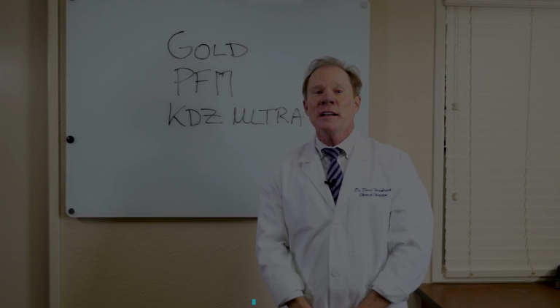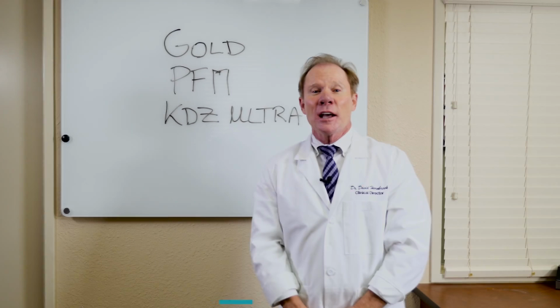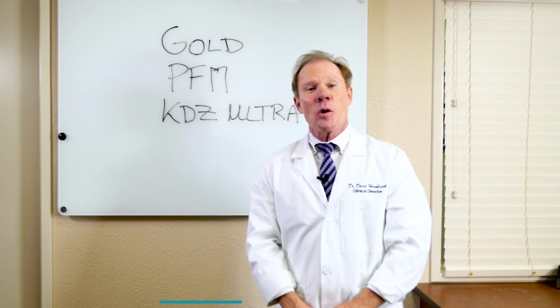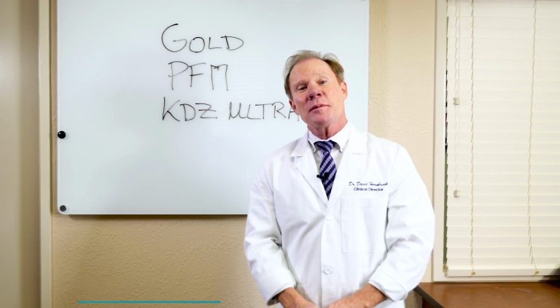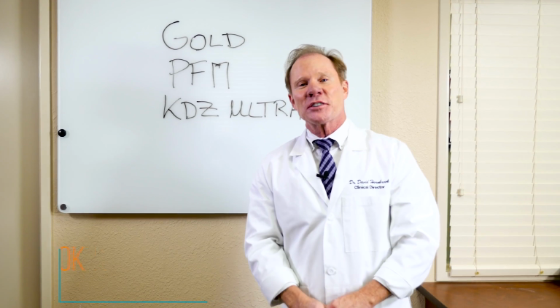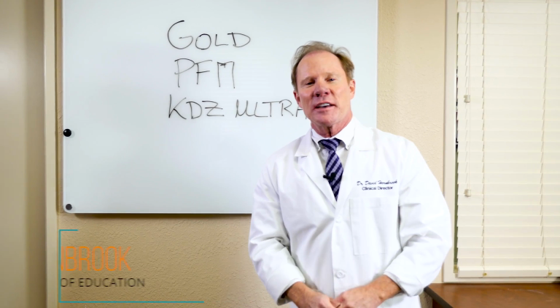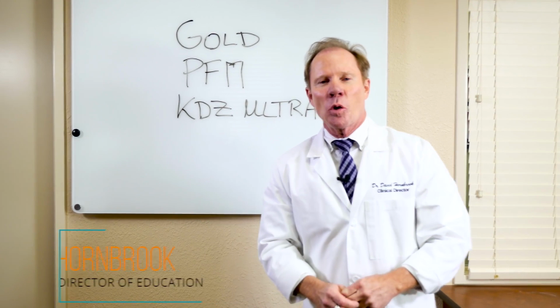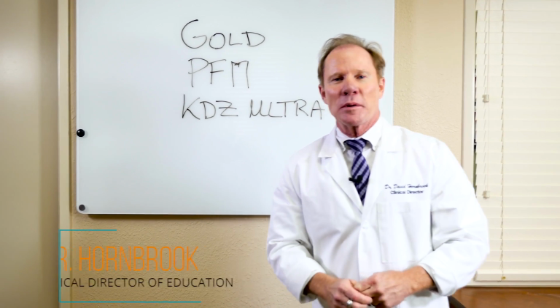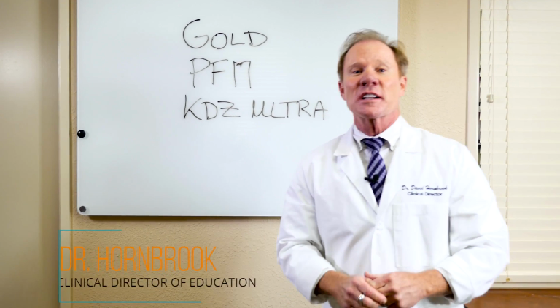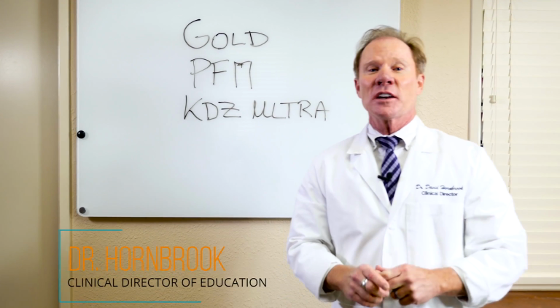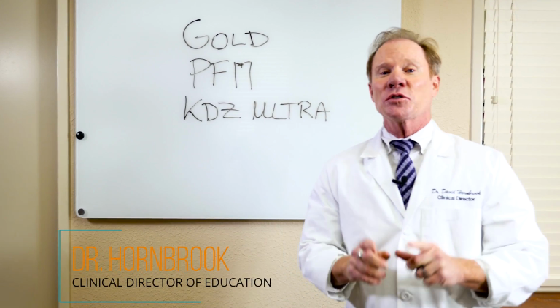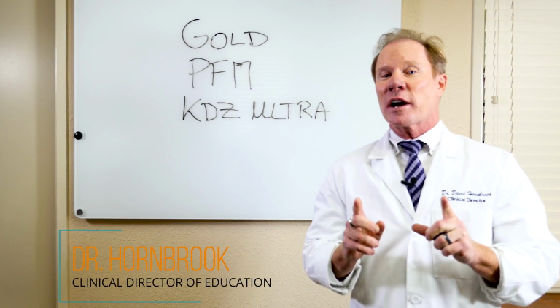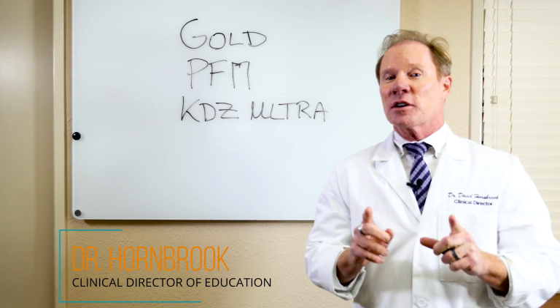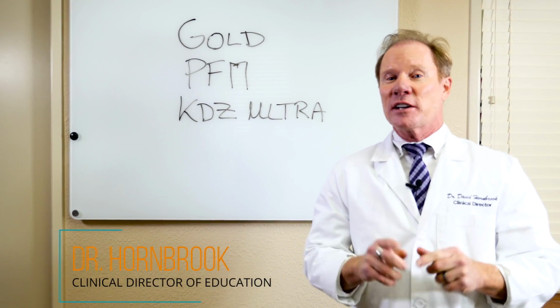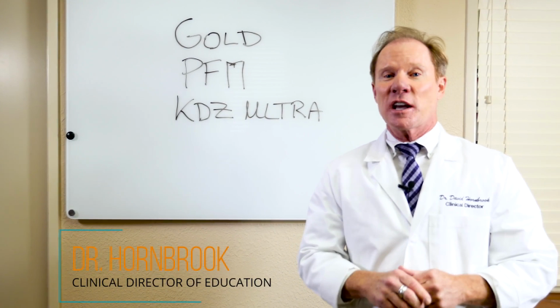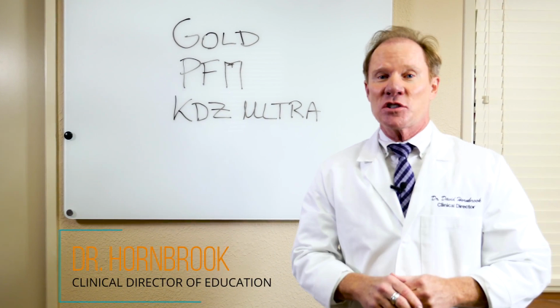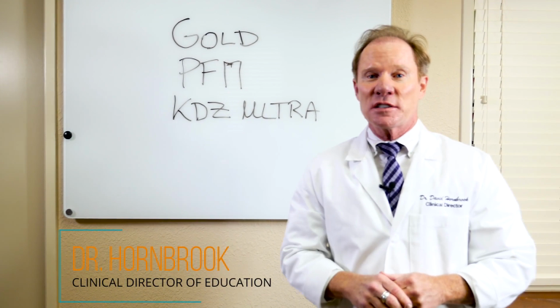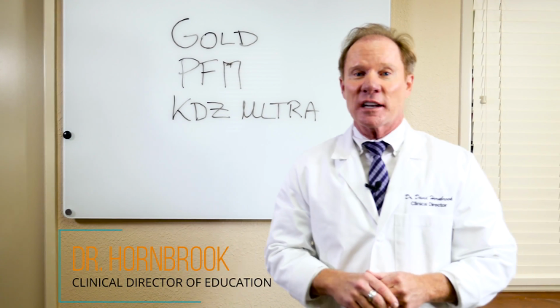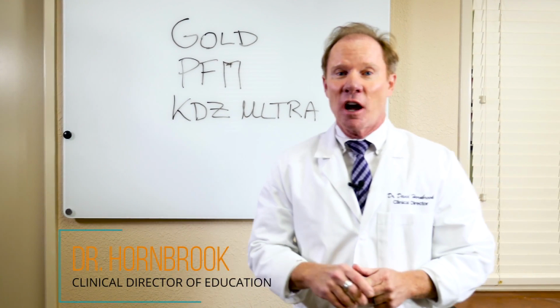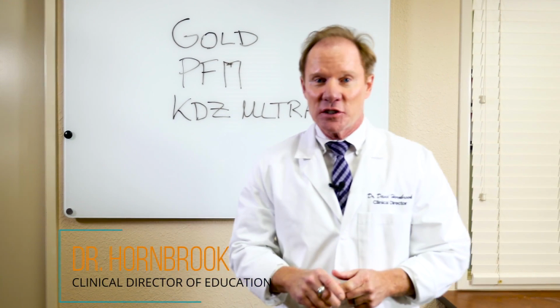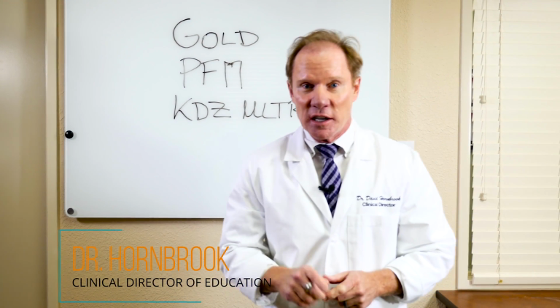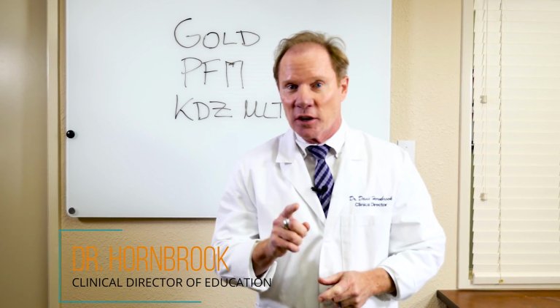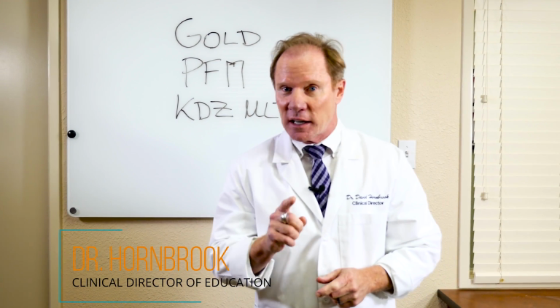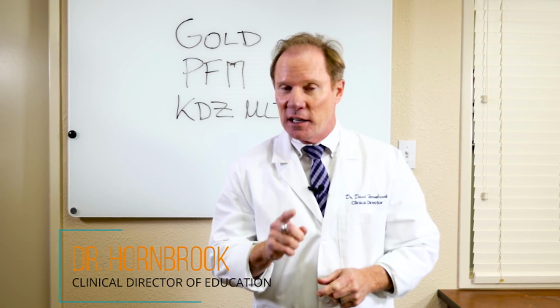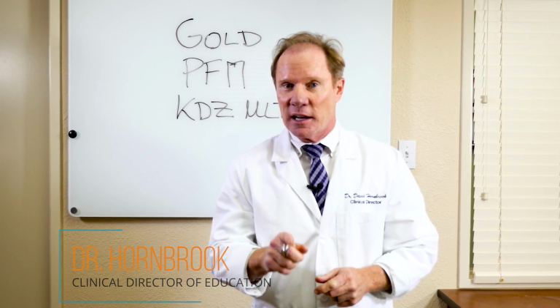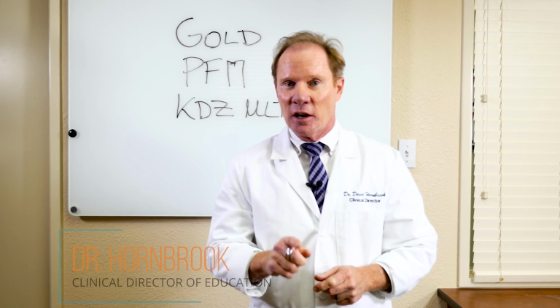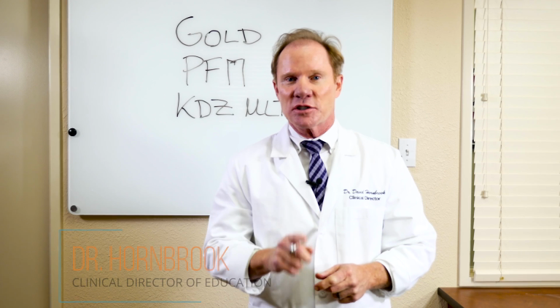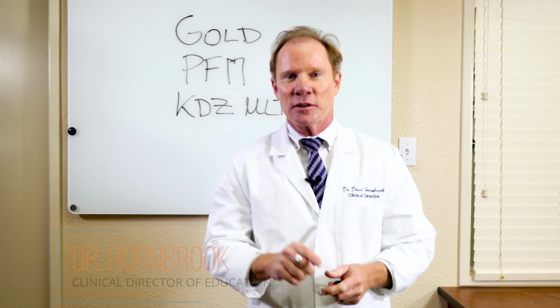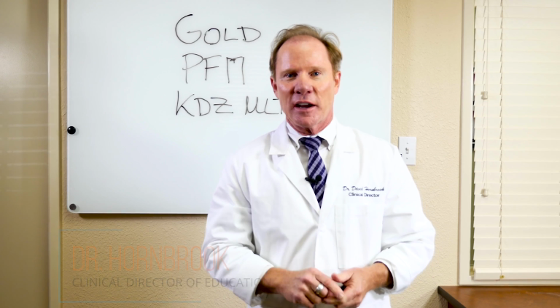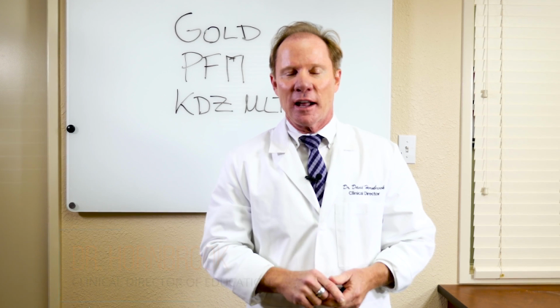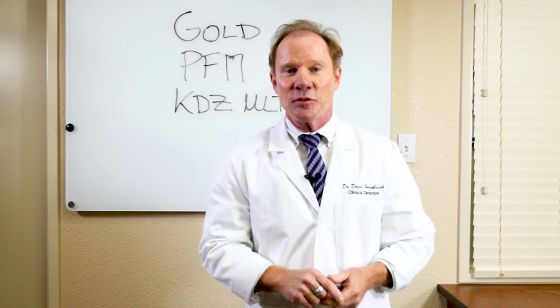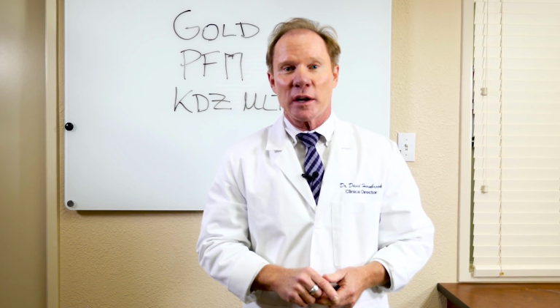Hello, I'm Dr. David Hornbrecht, the Clinical Director of Education and Technology here at Keating Dental Arts in Irvine, California.